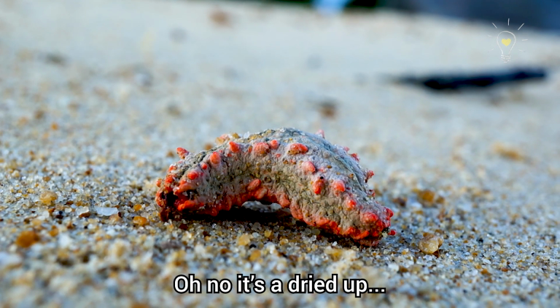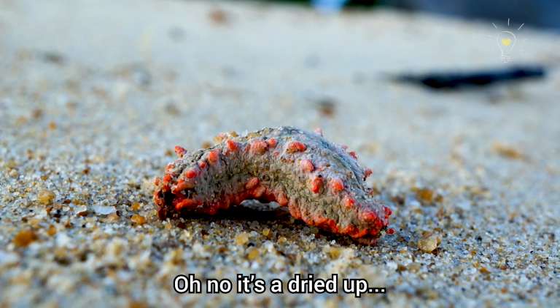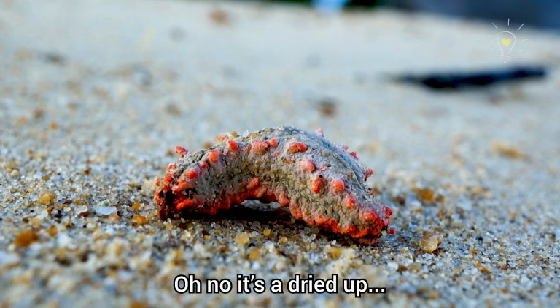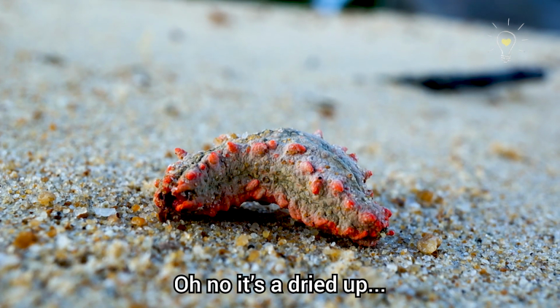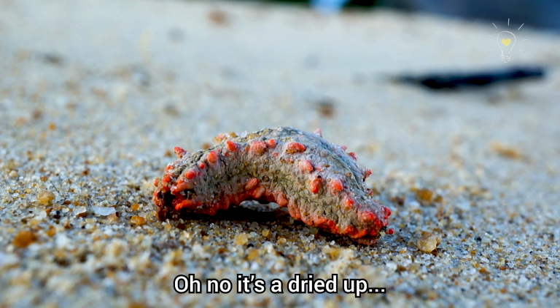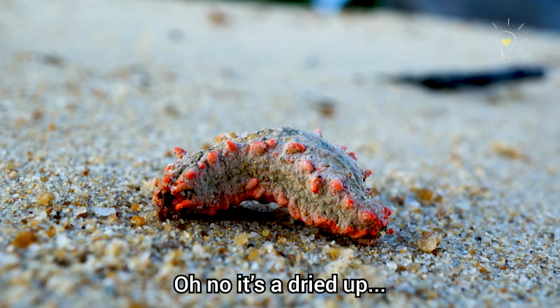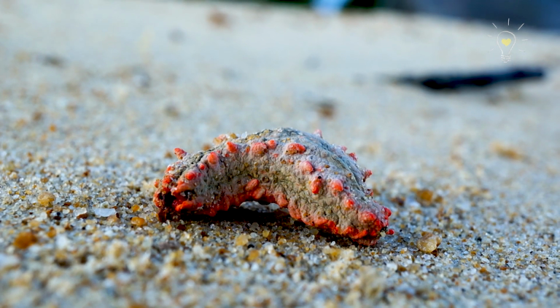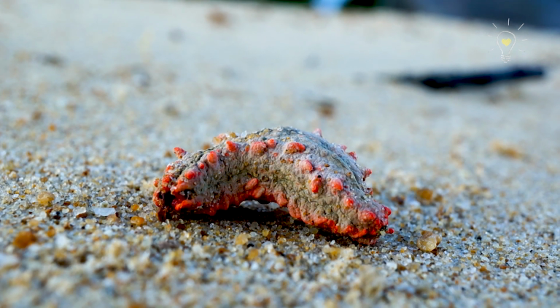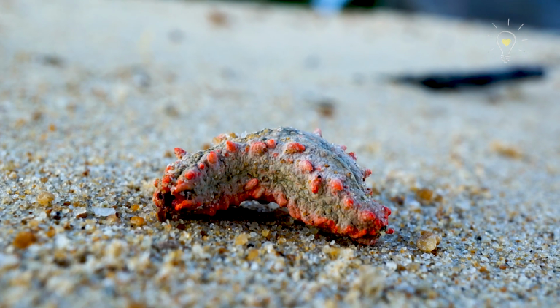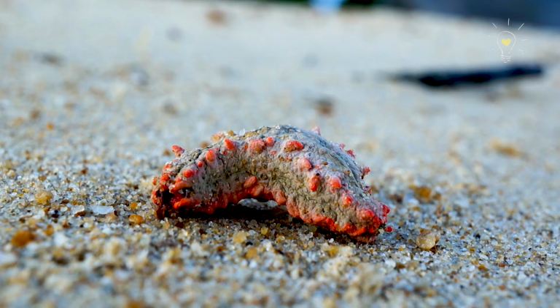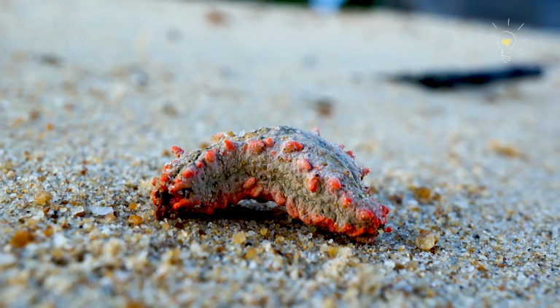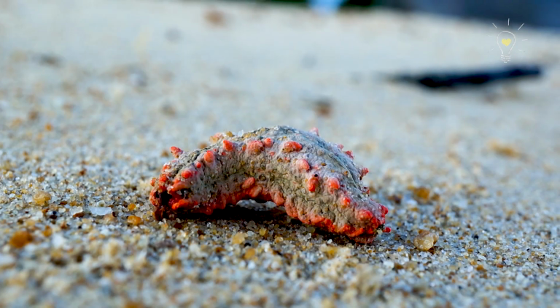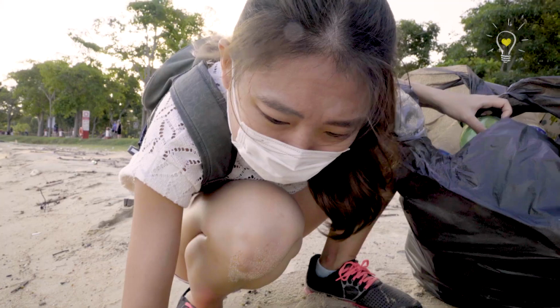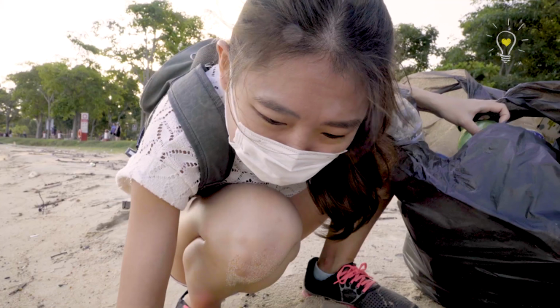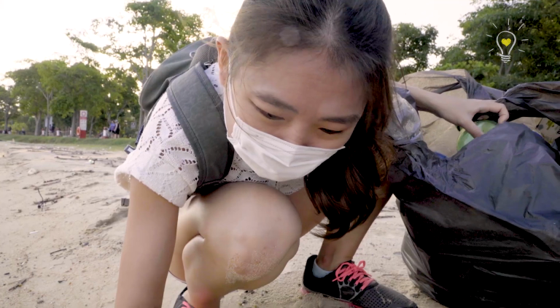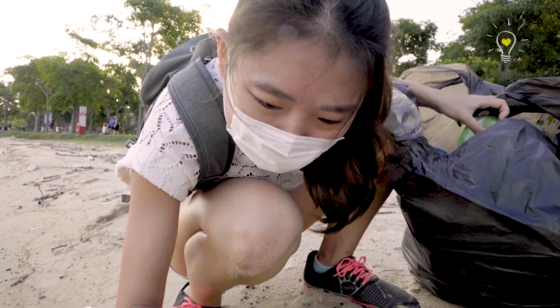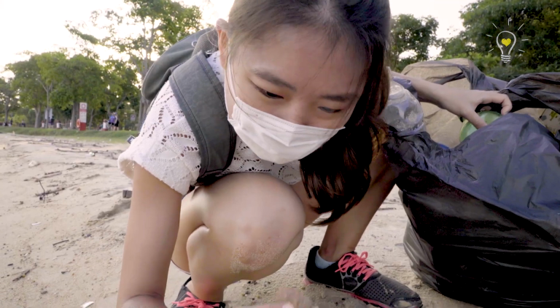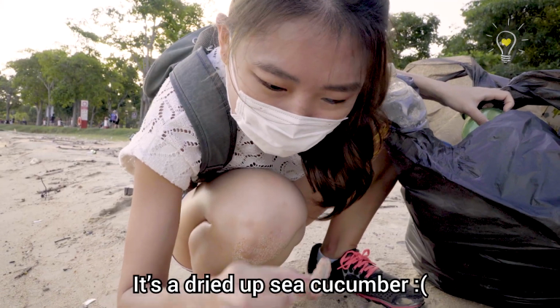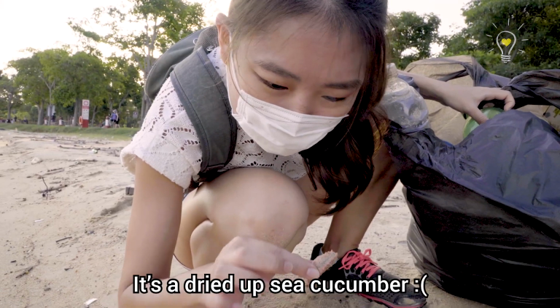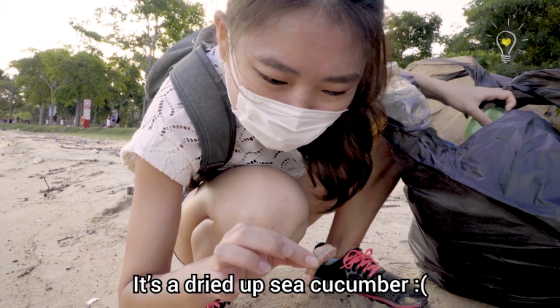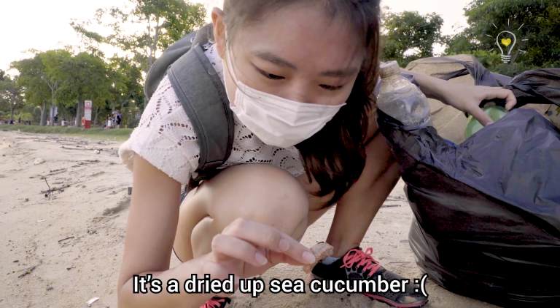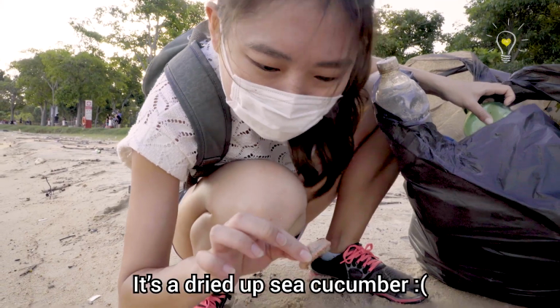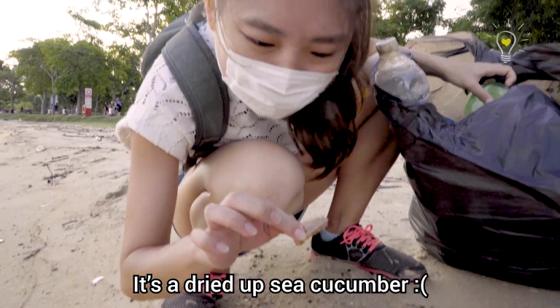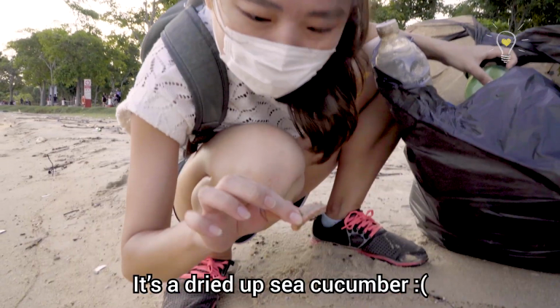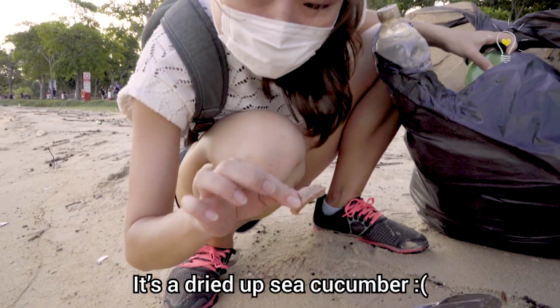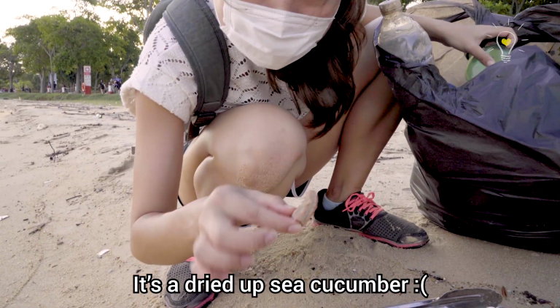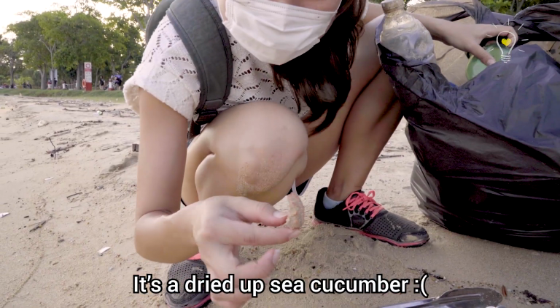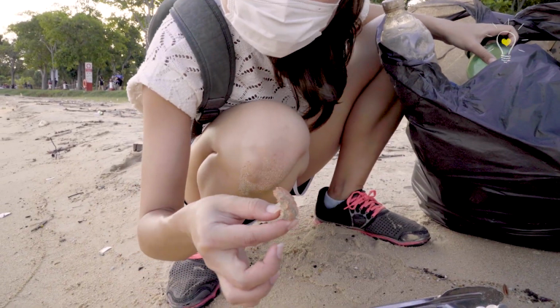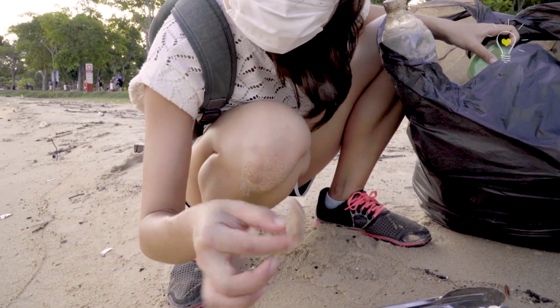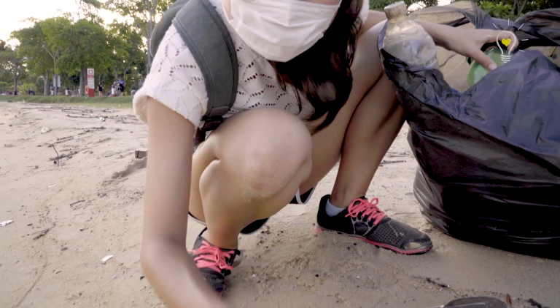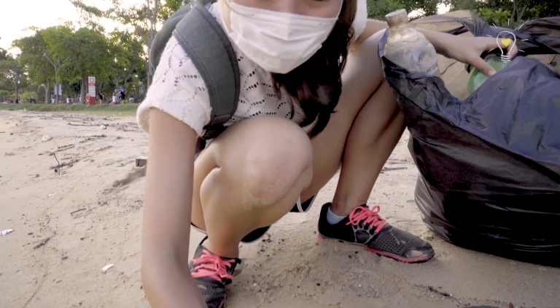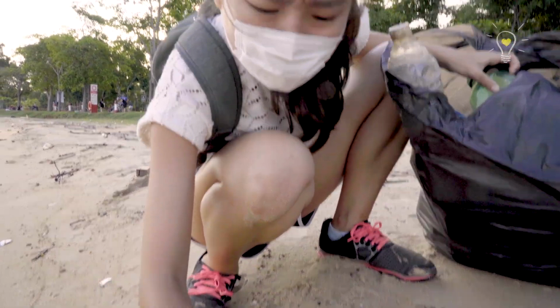Oh no, it's dried up — it's a dried up sea cucumber! Oh no!